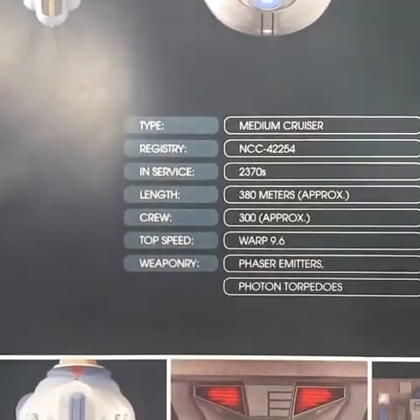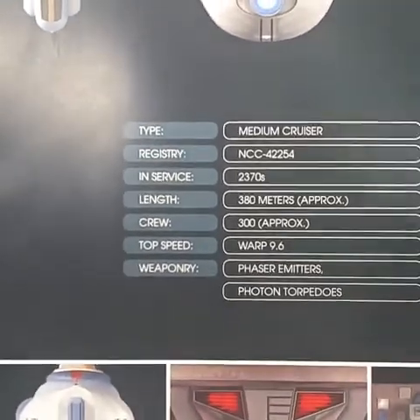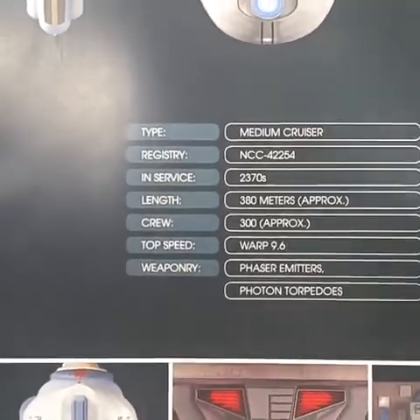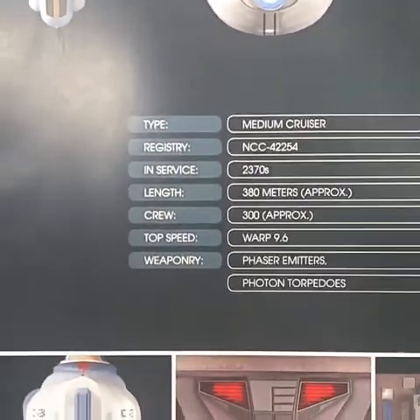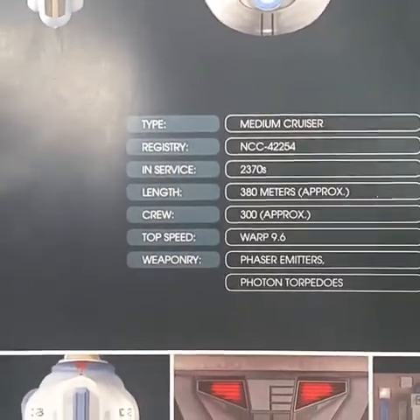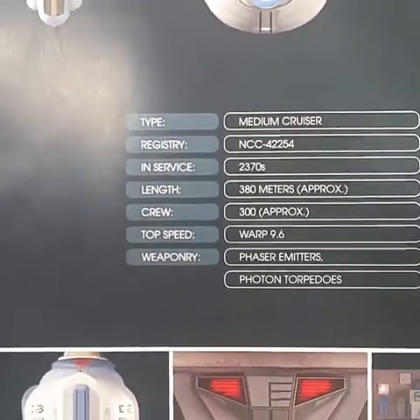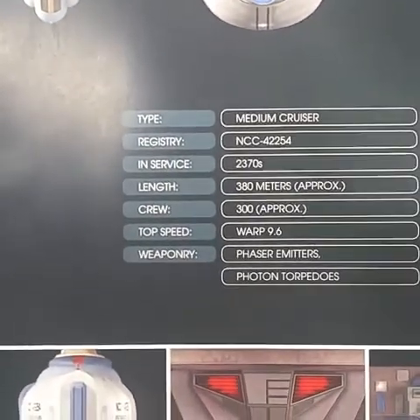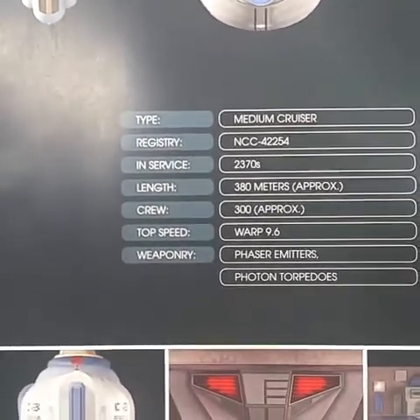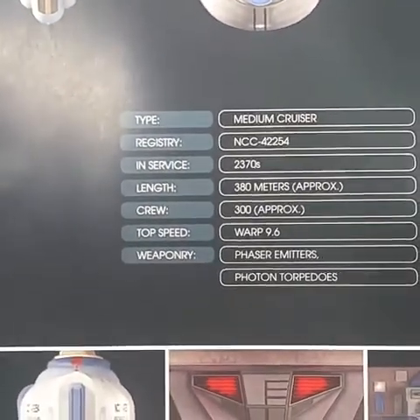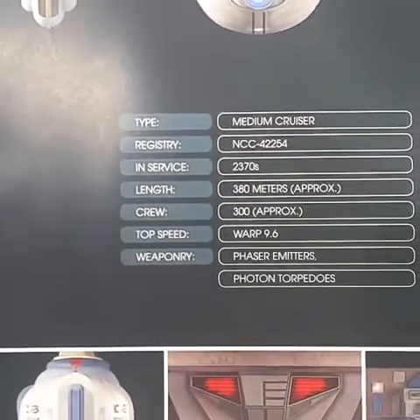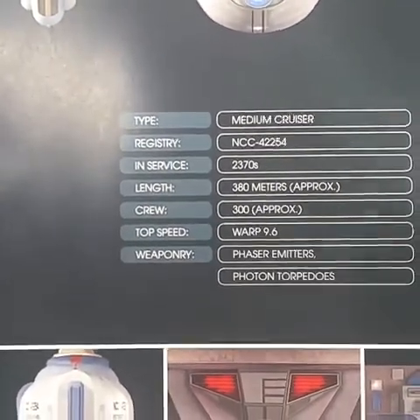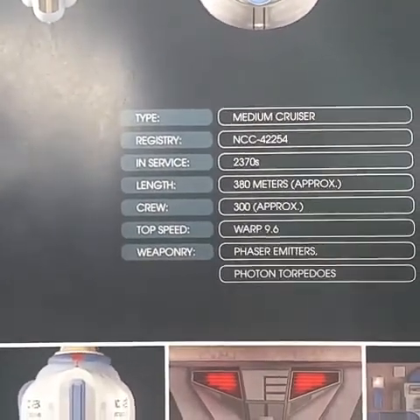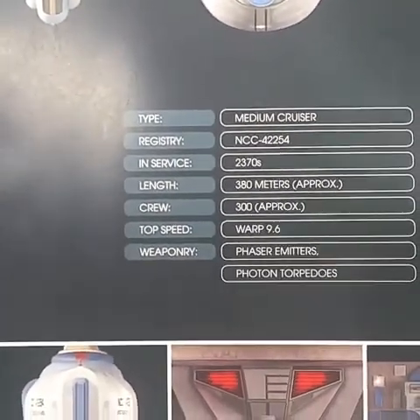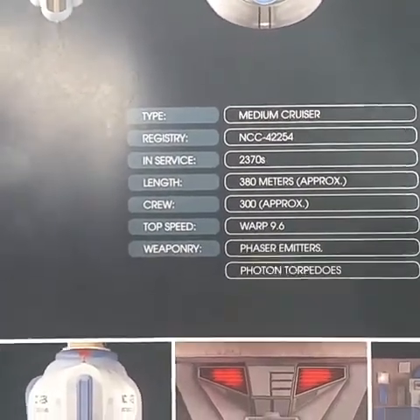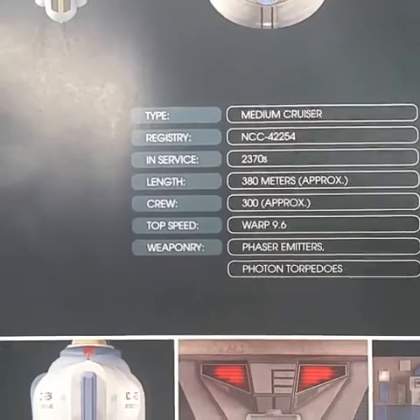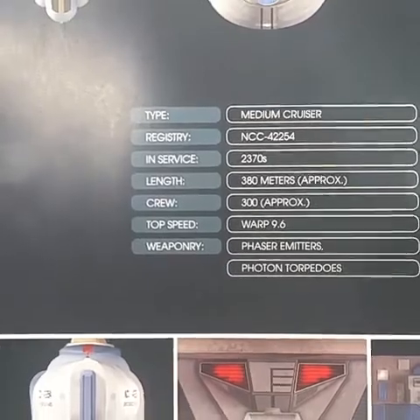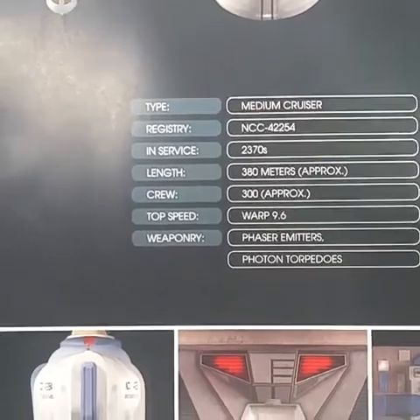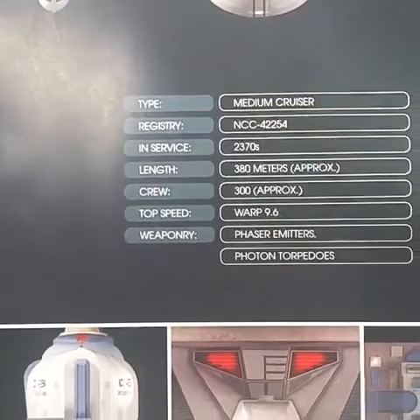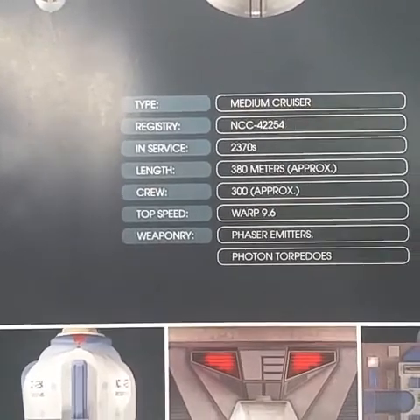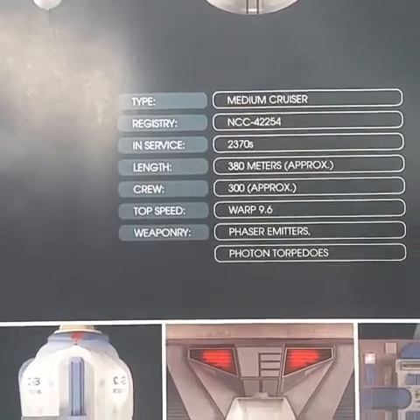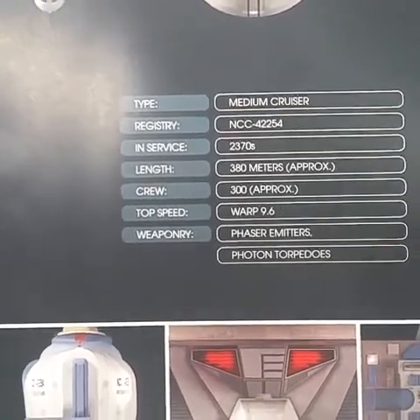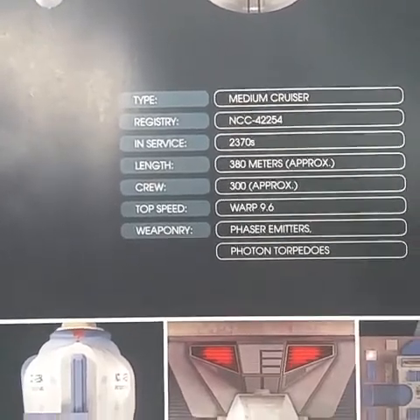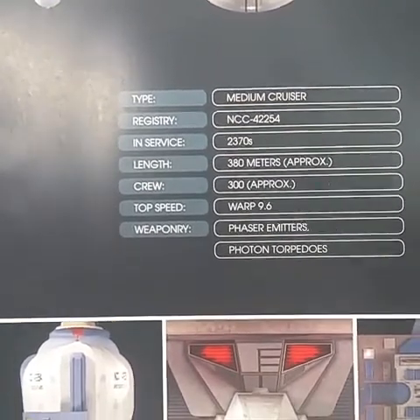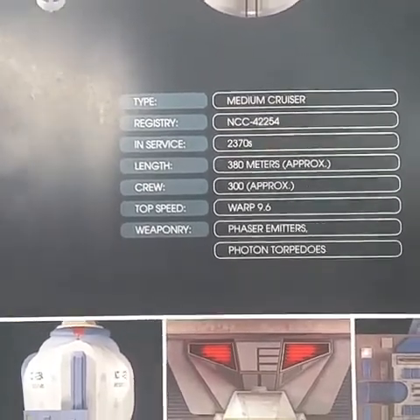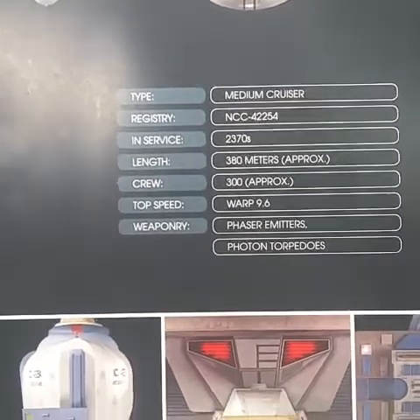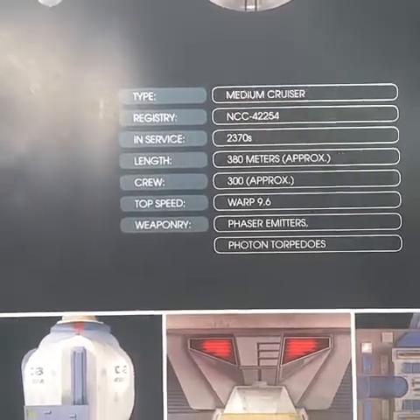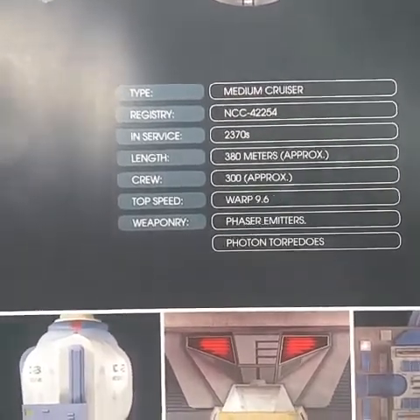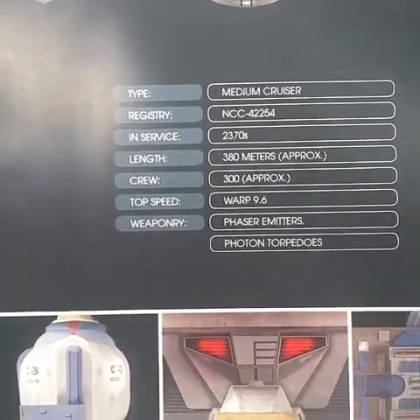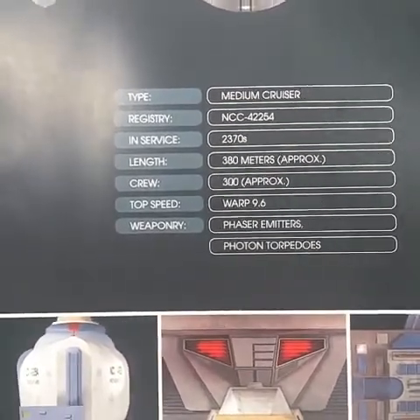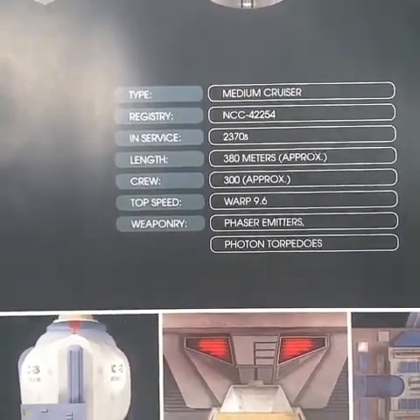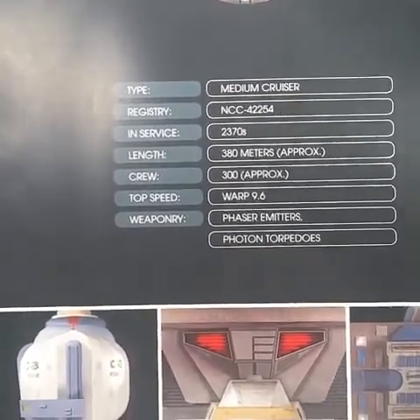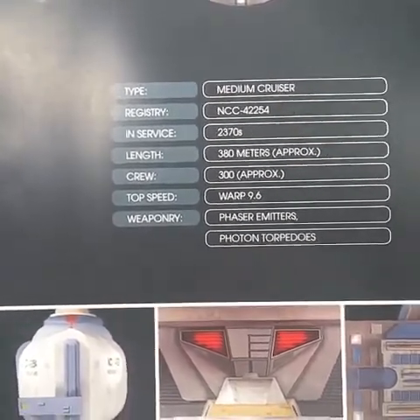It entered service in 2370, is 380 meters long, has a crew of 300, and goes warp 9.6.